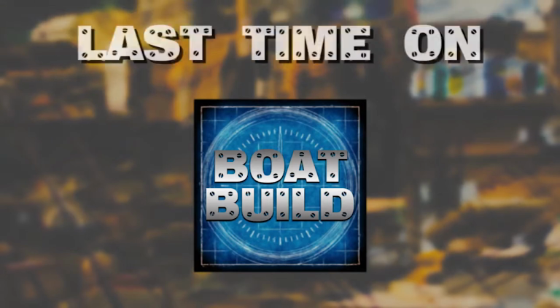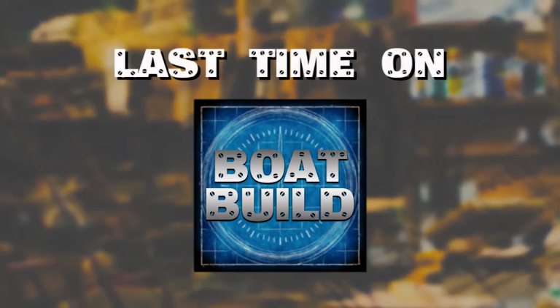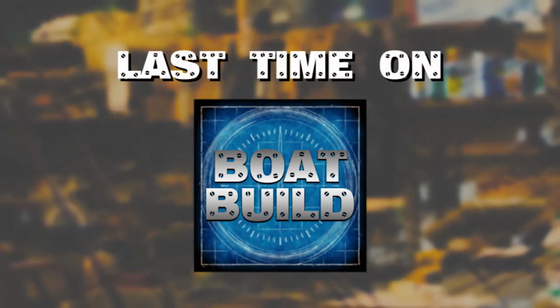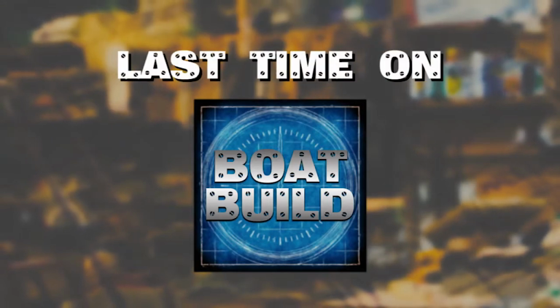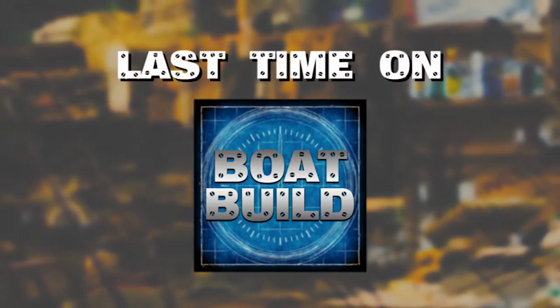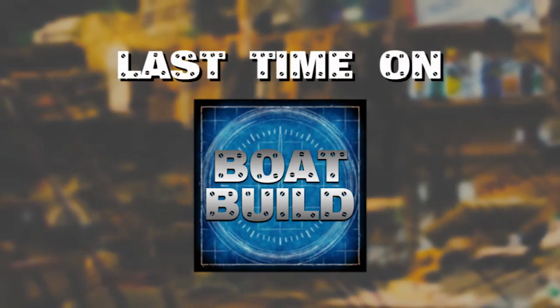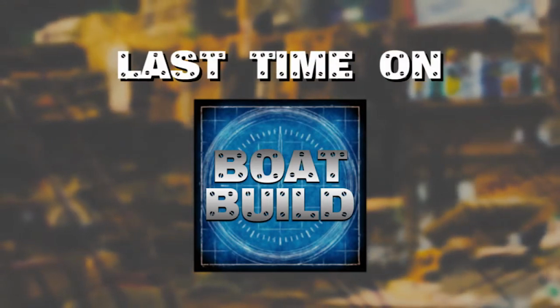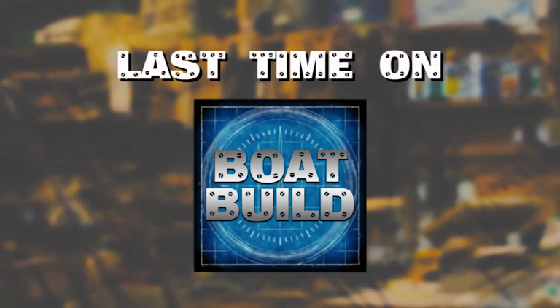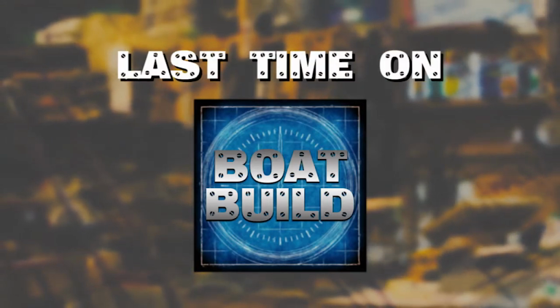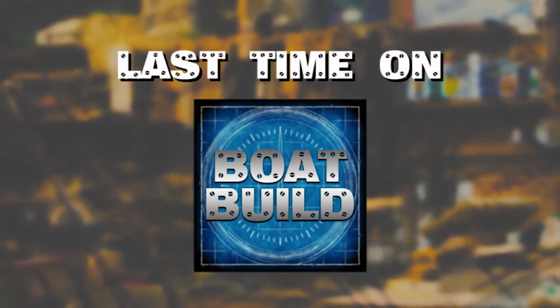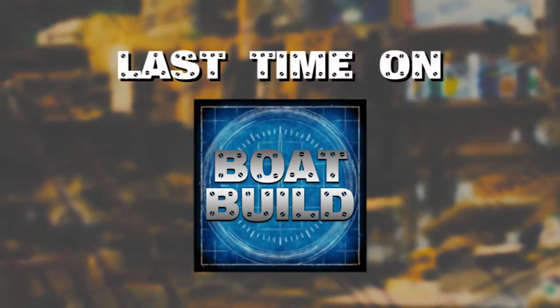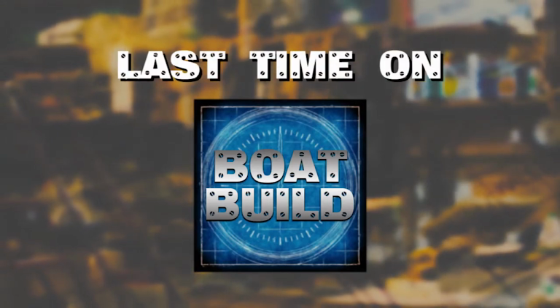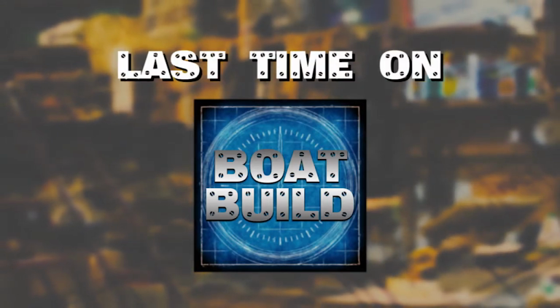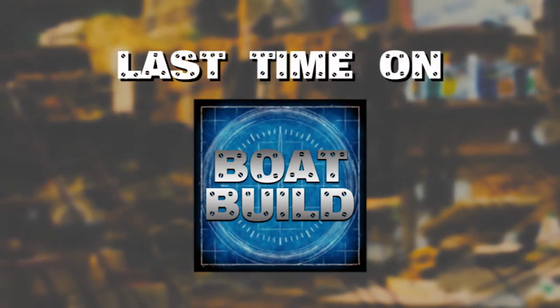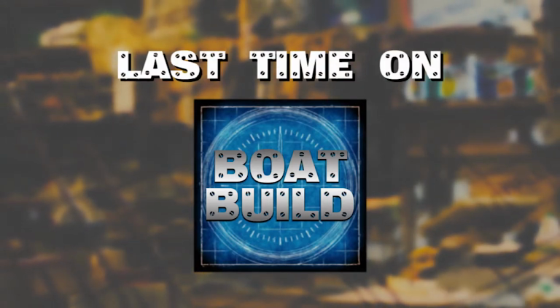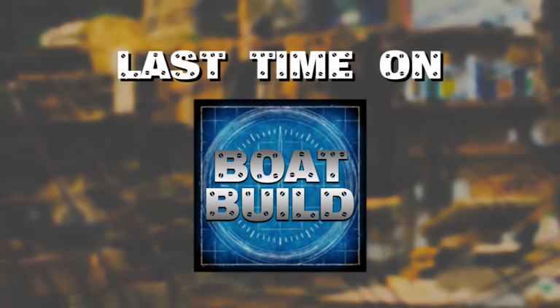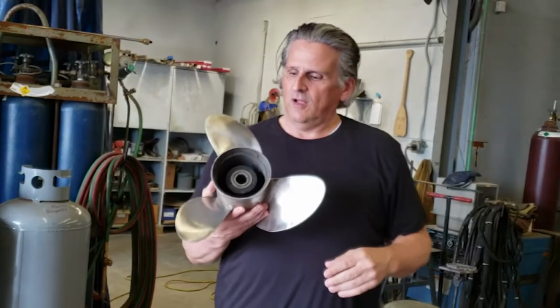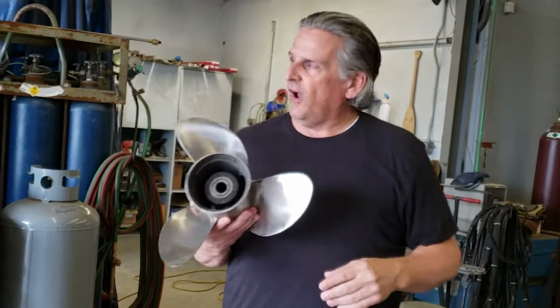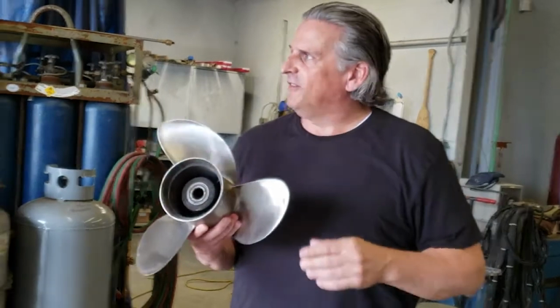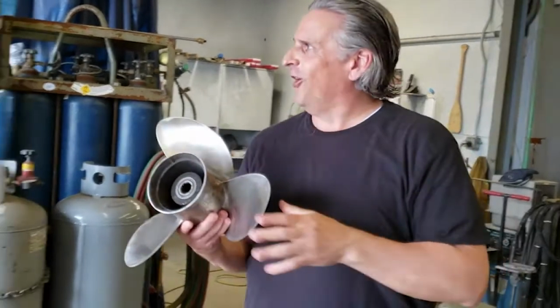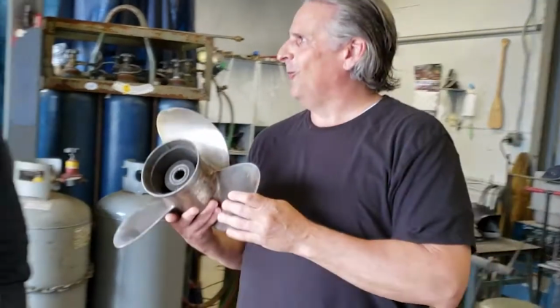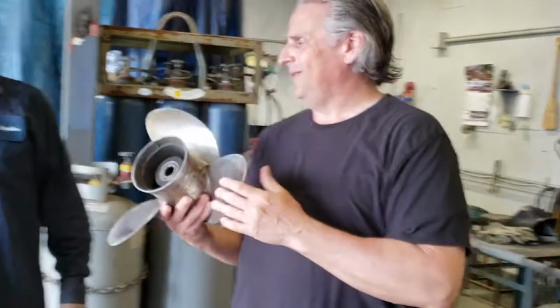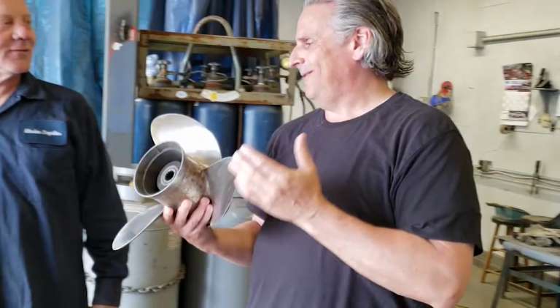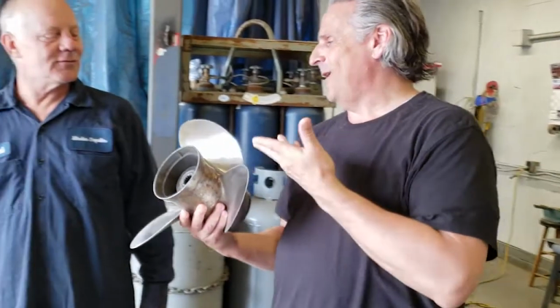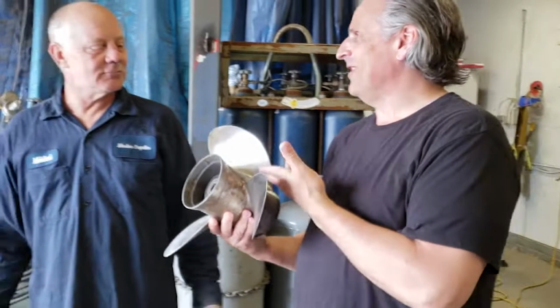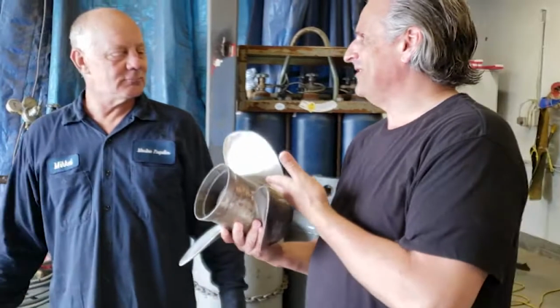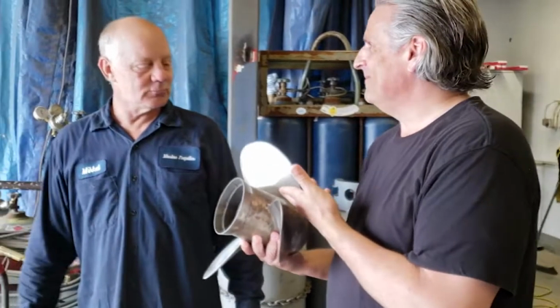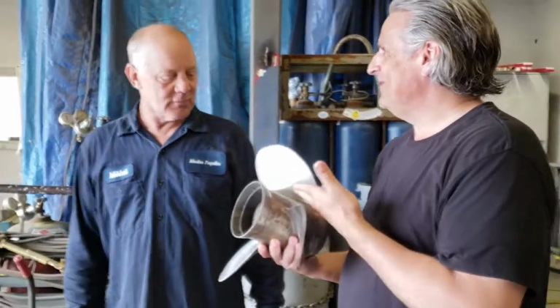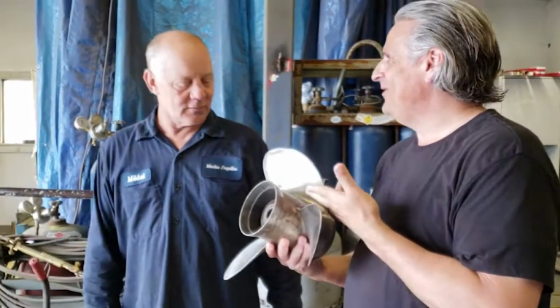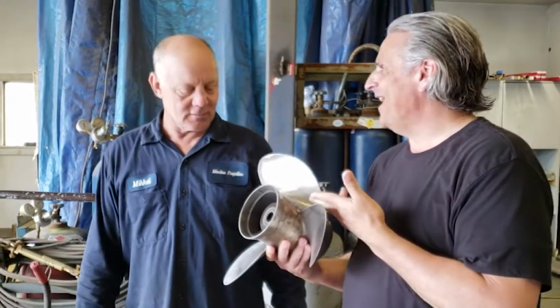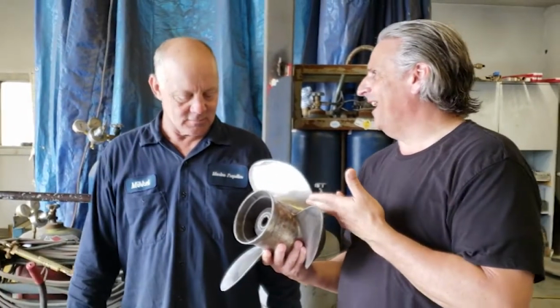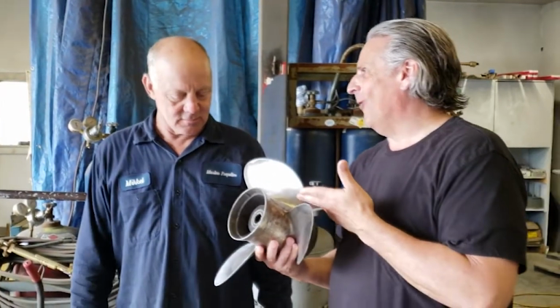Last time on Boat Build — that was awesome. We did that in an hour.